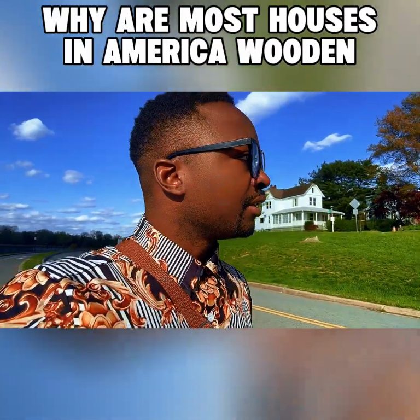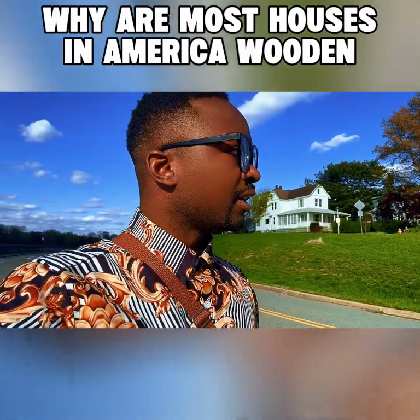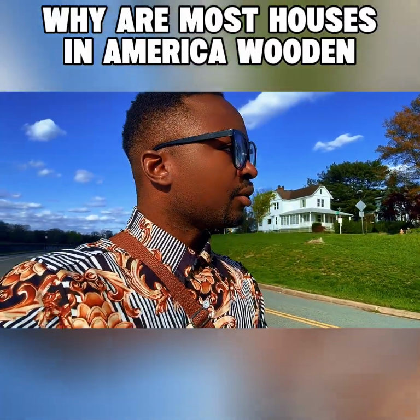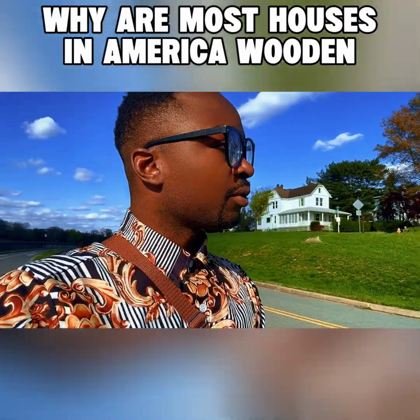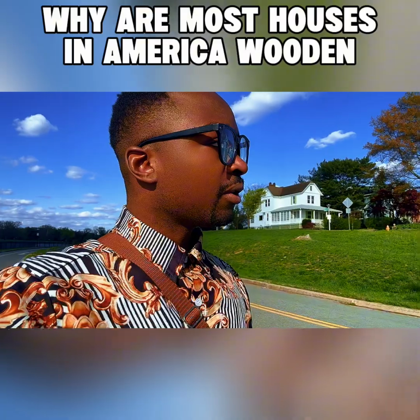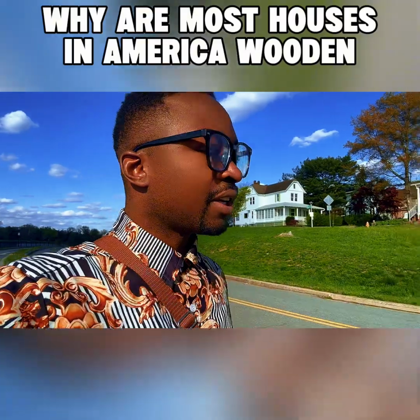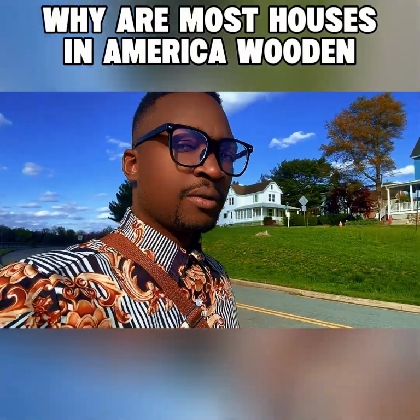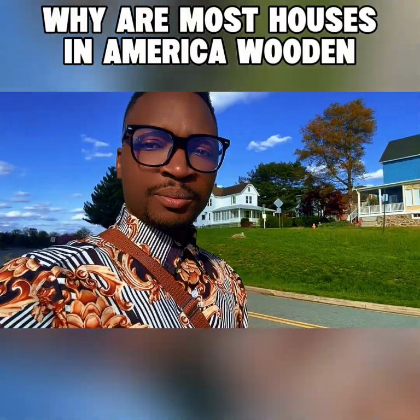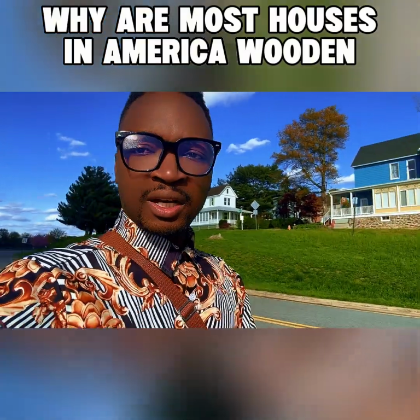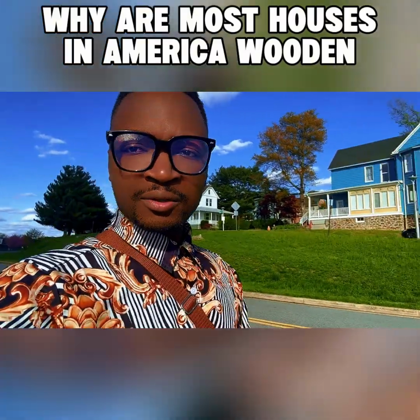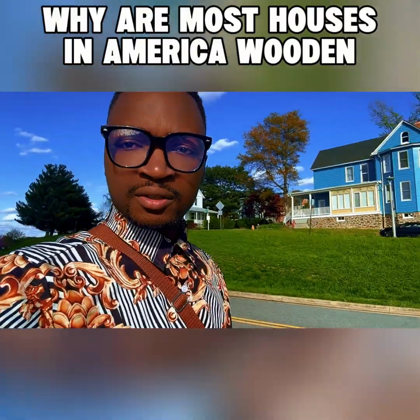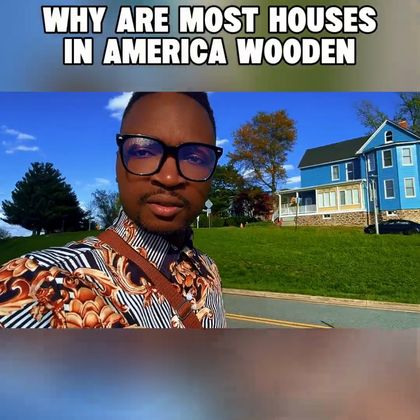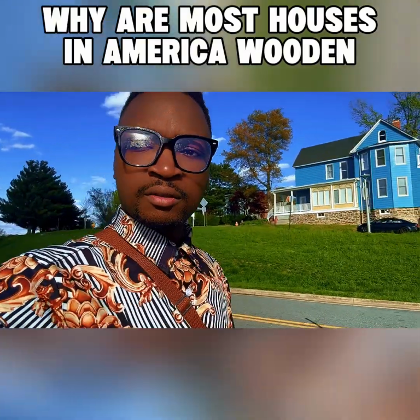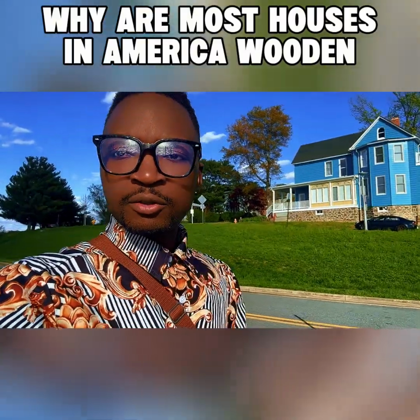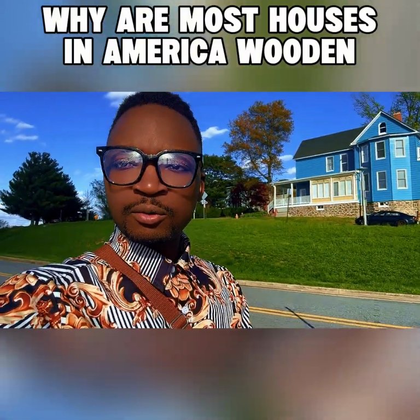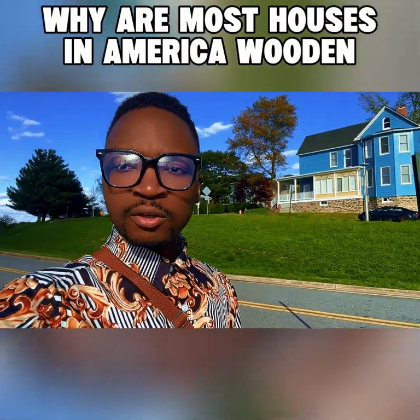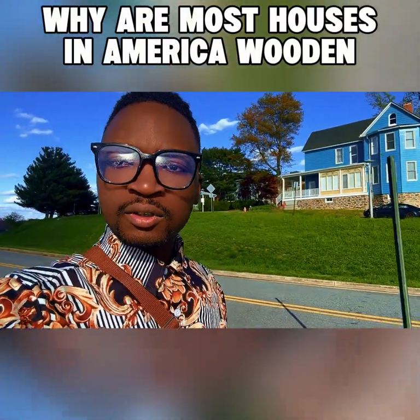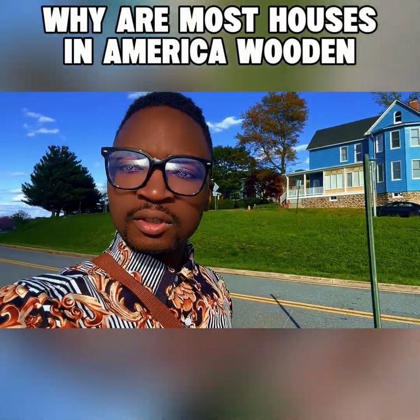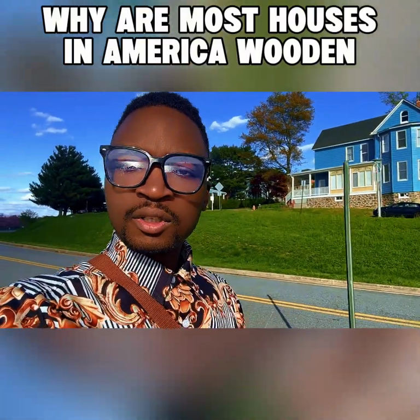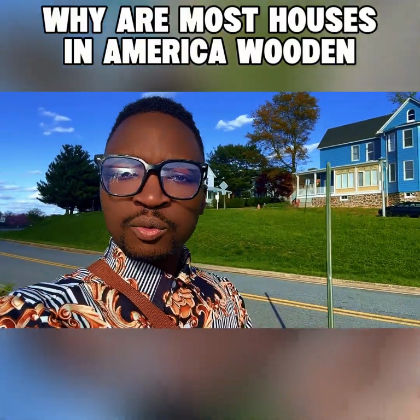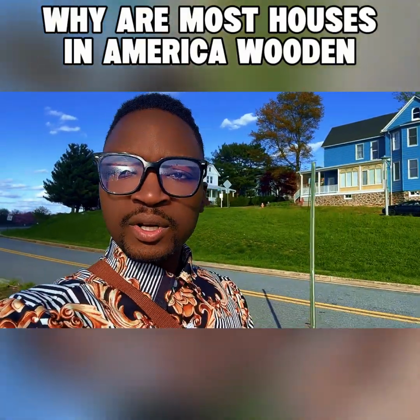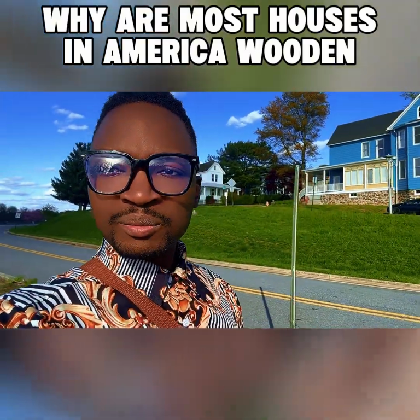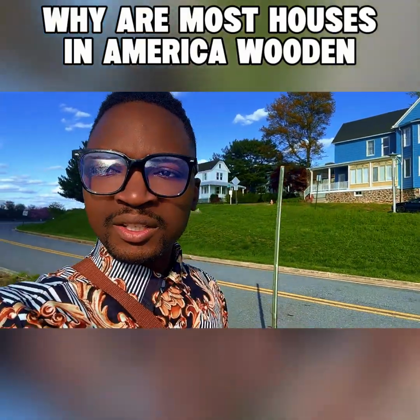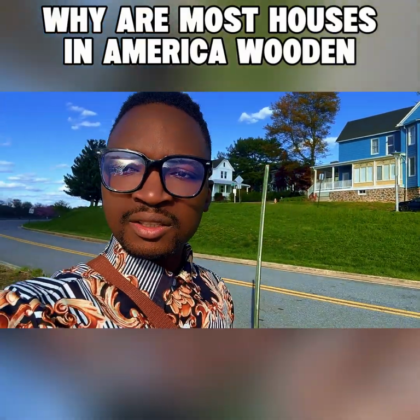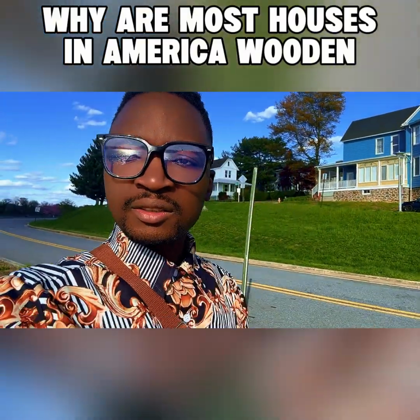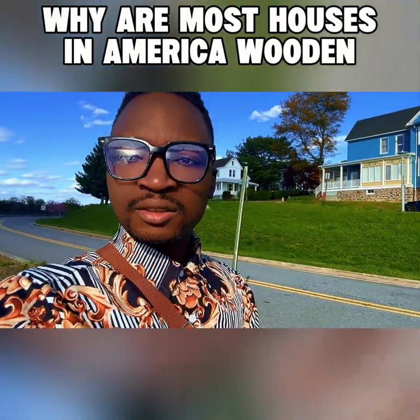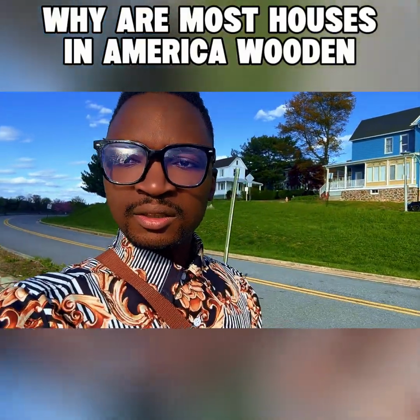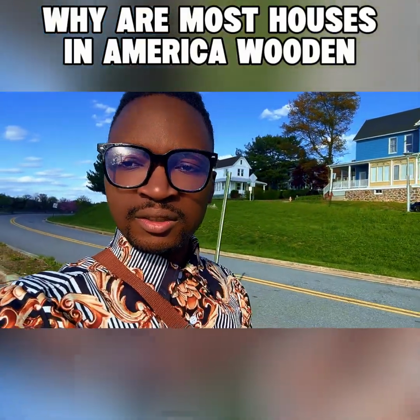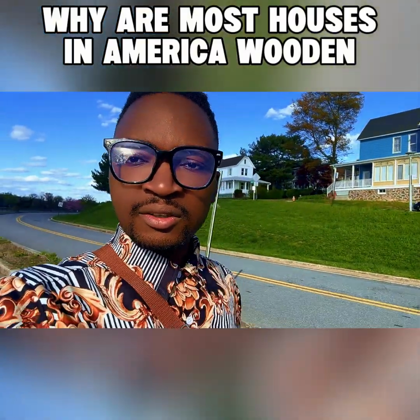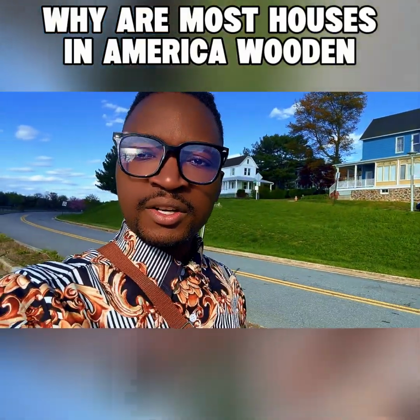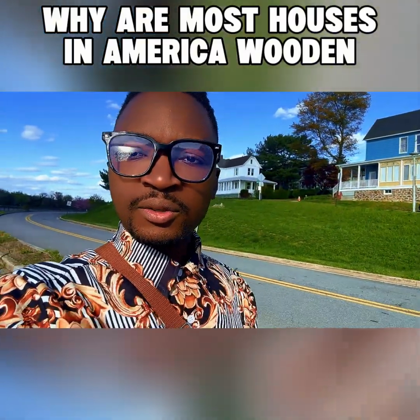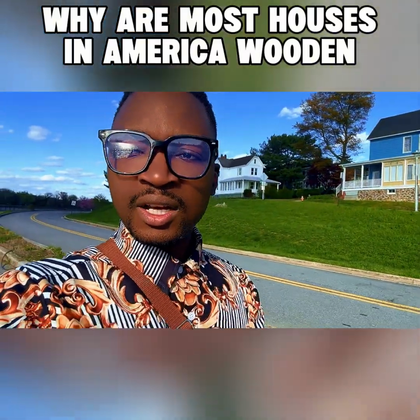It's getting too cold and I don't want to be out for too long. Why is my screen so dark?